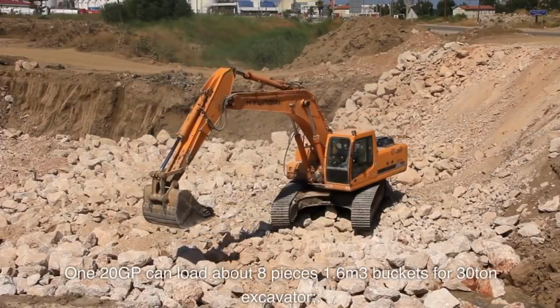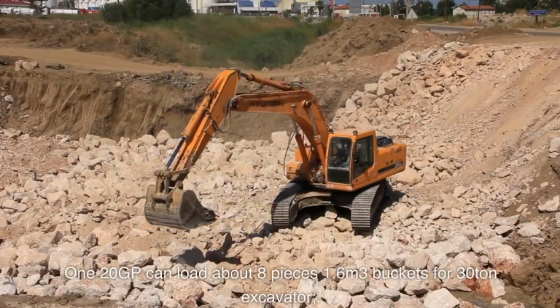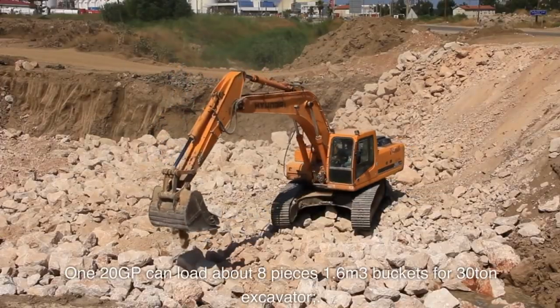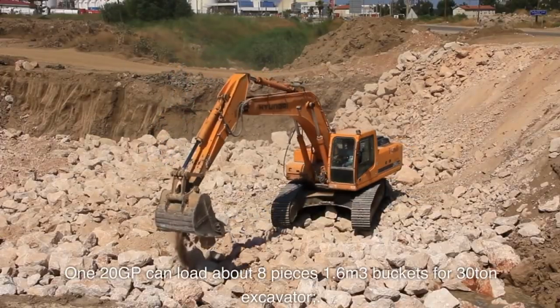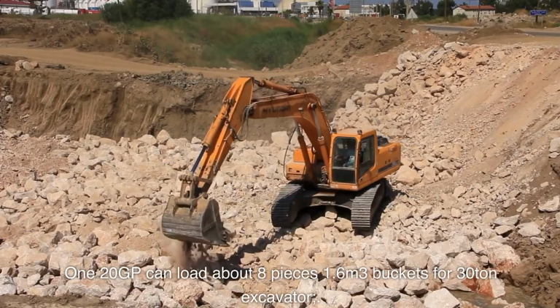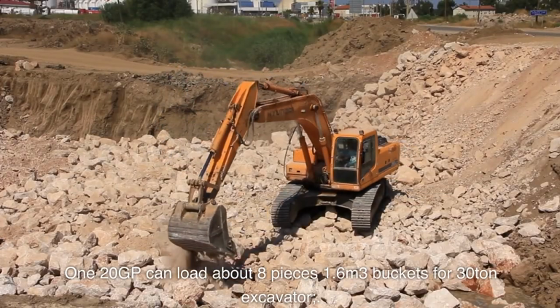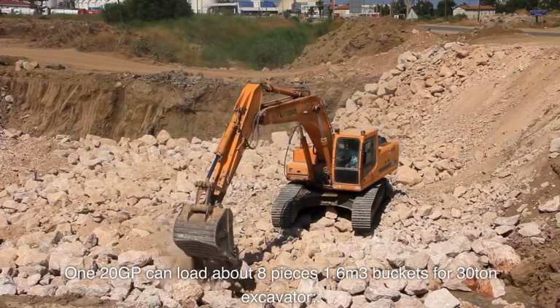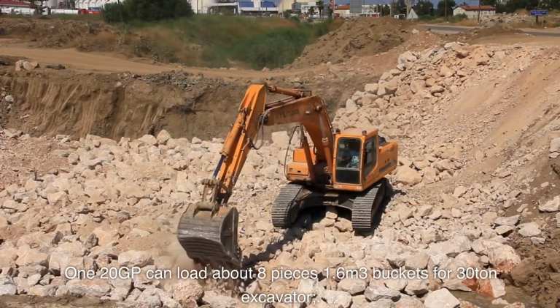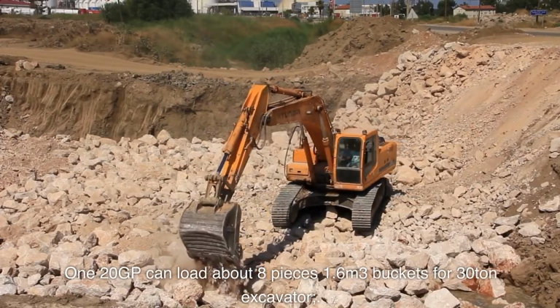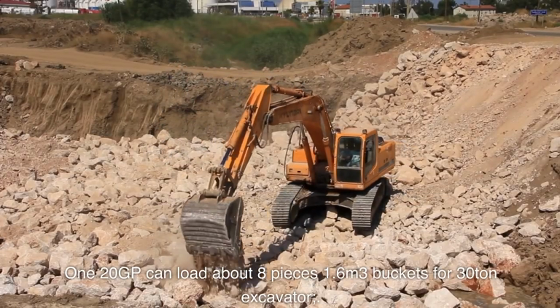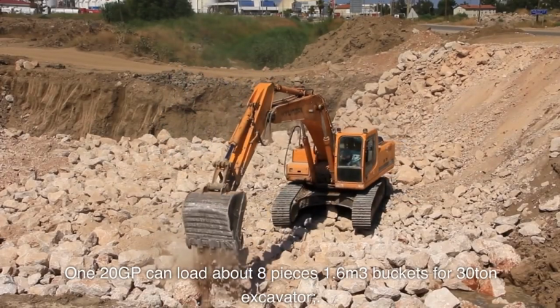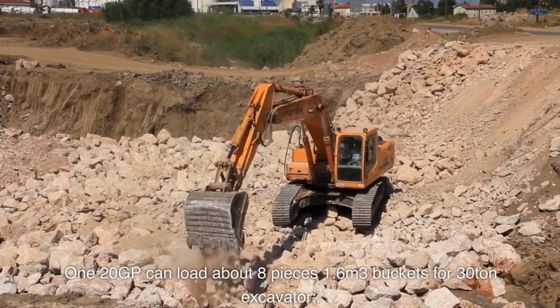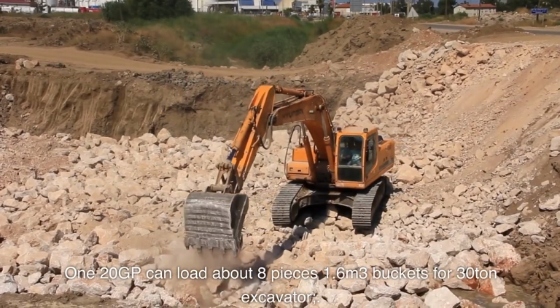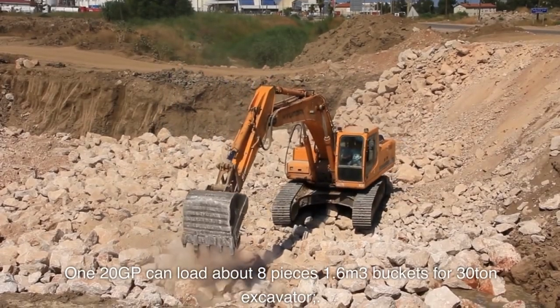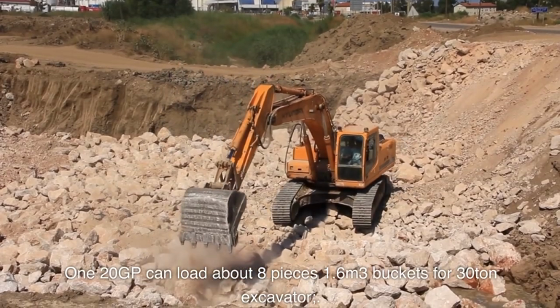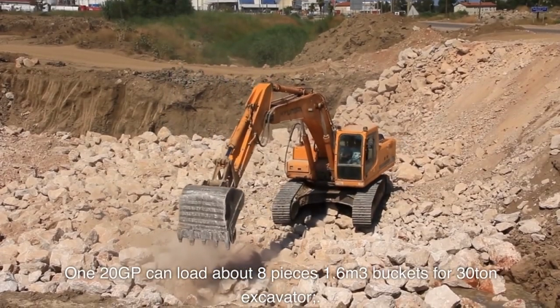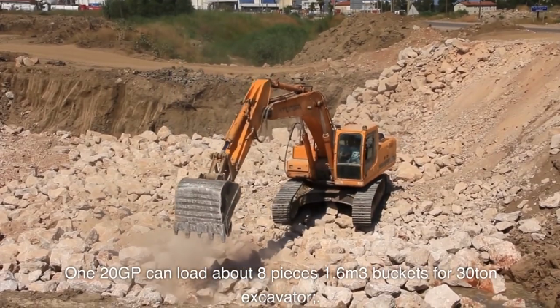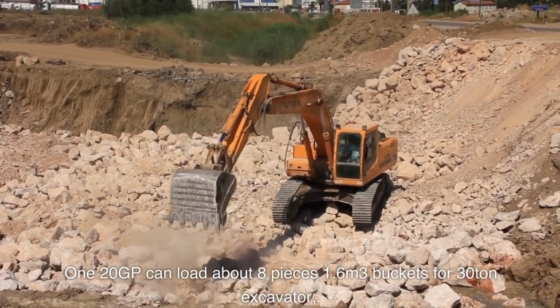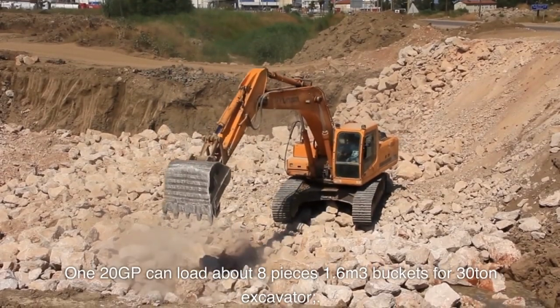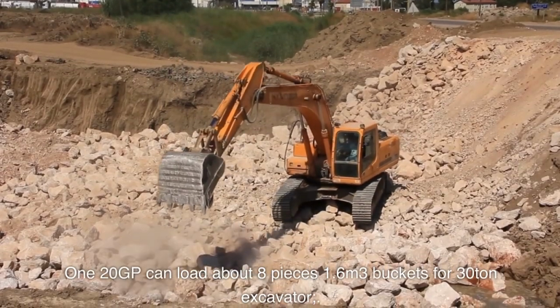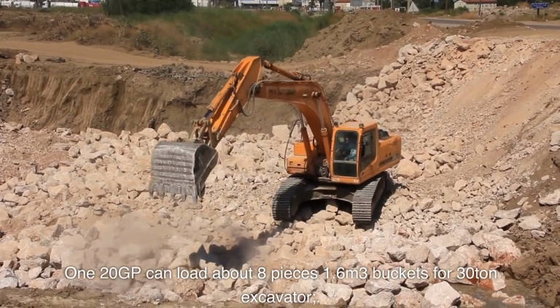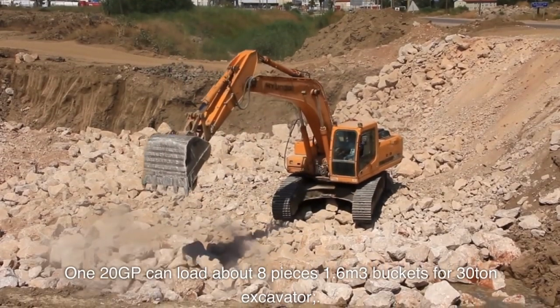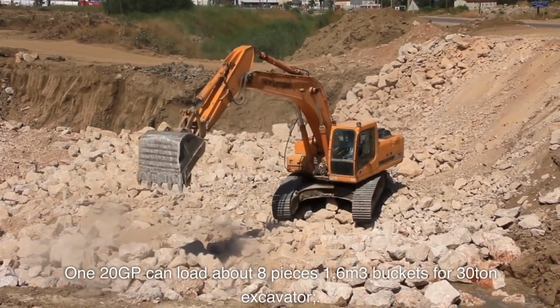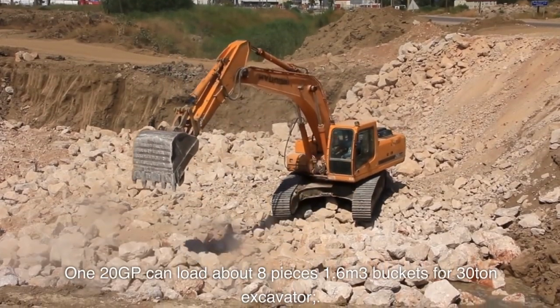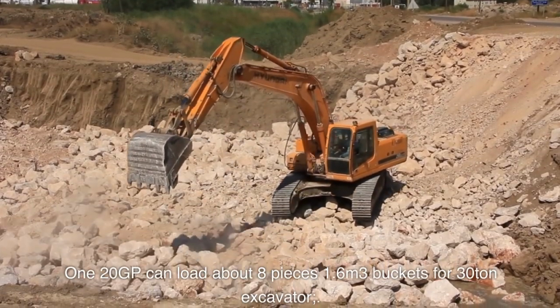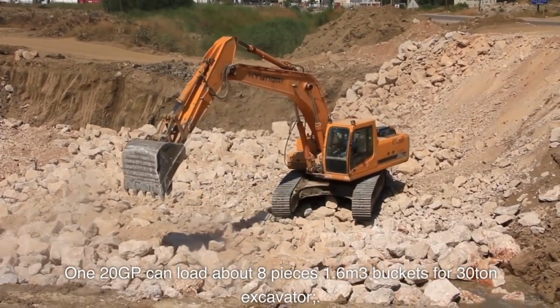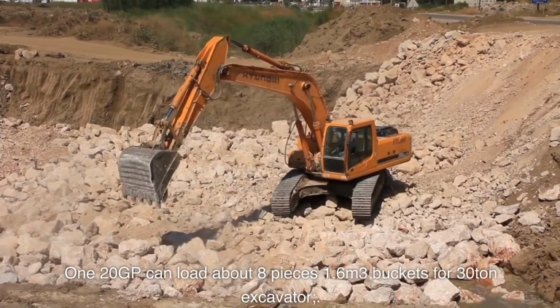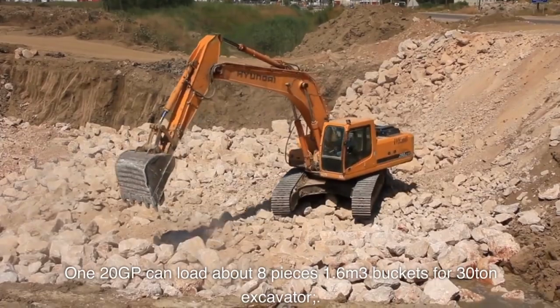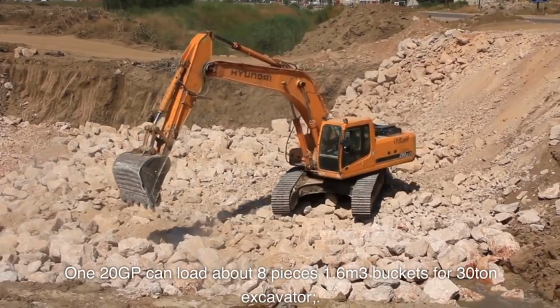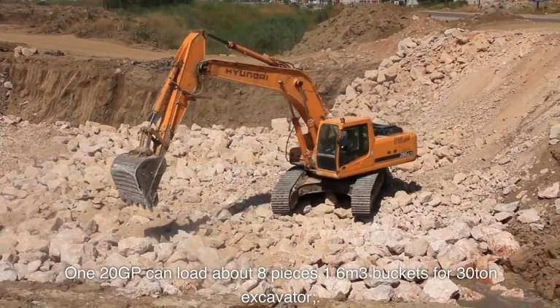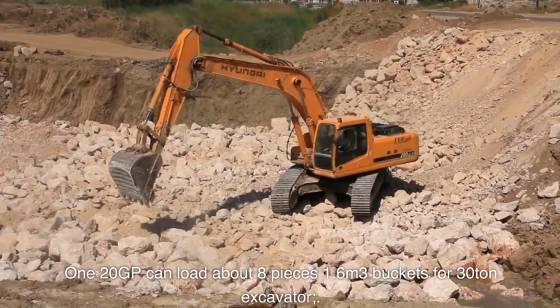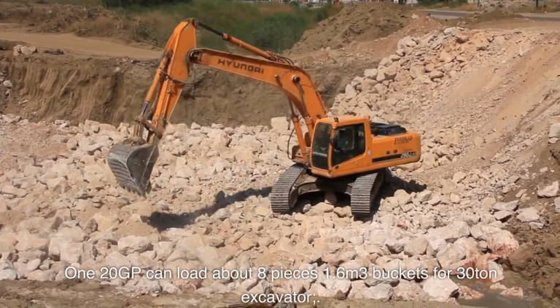120GP can load about 8 pieces of 1.6 cubic meter buckets for 30-ton excavator.